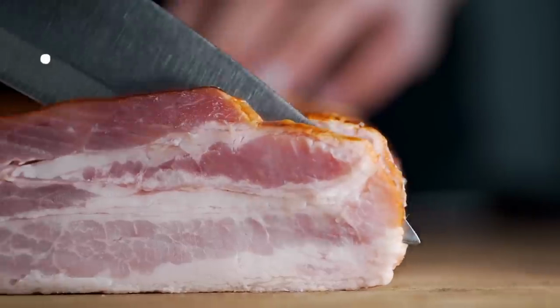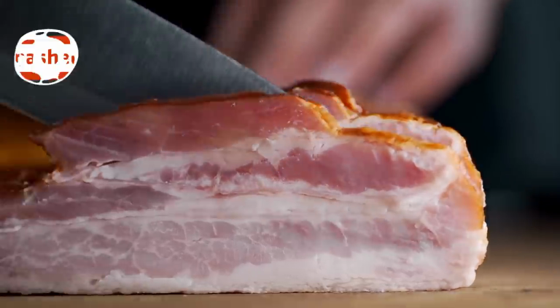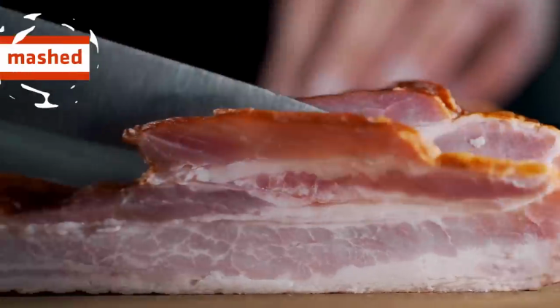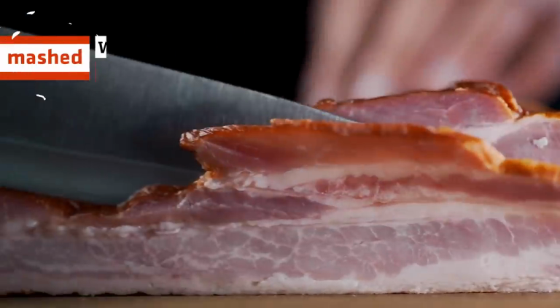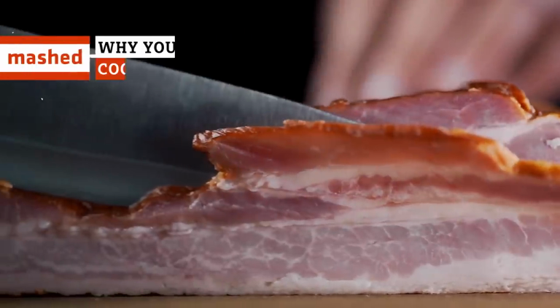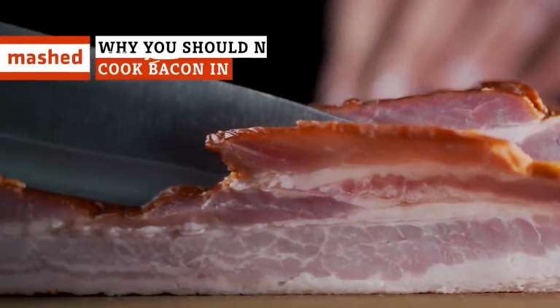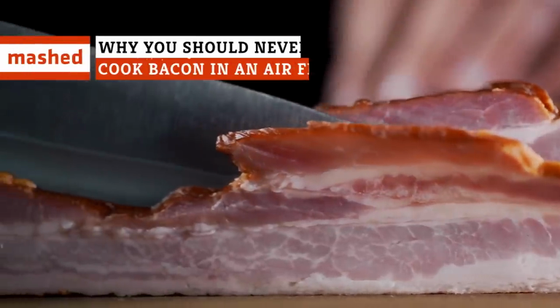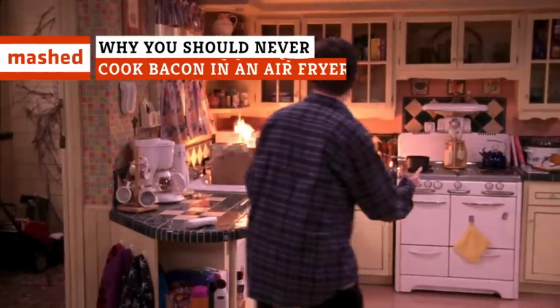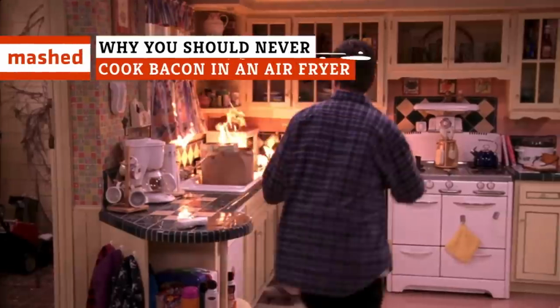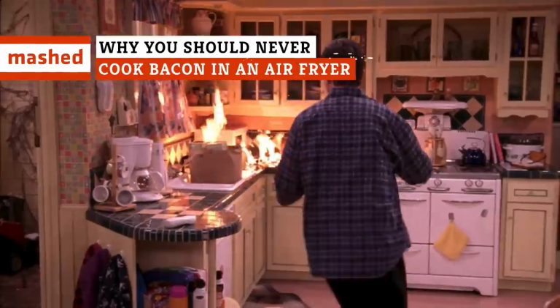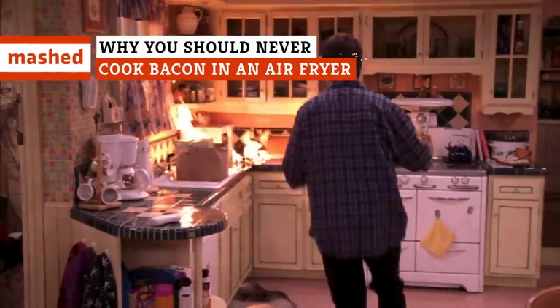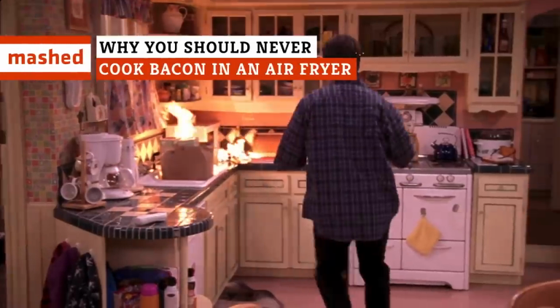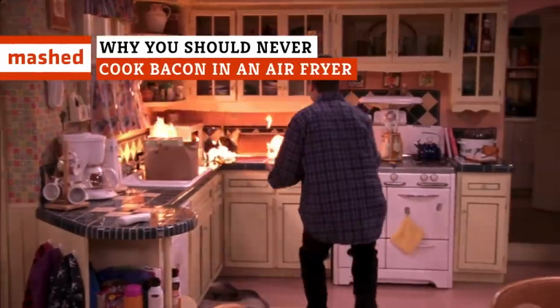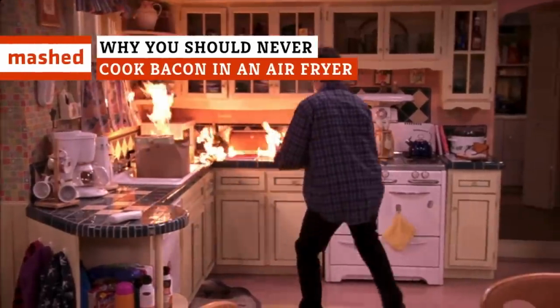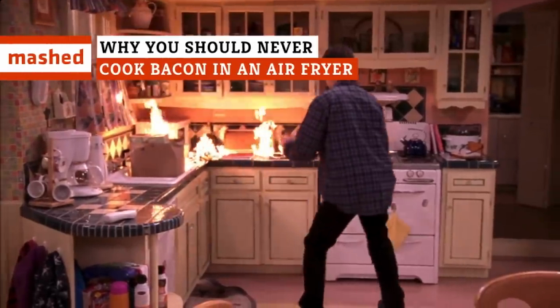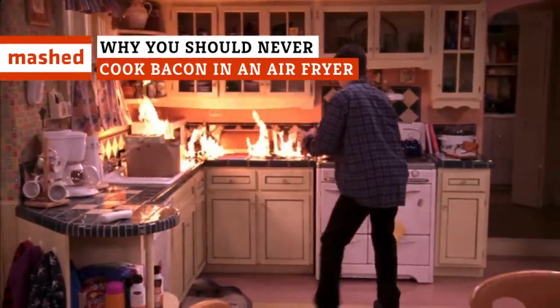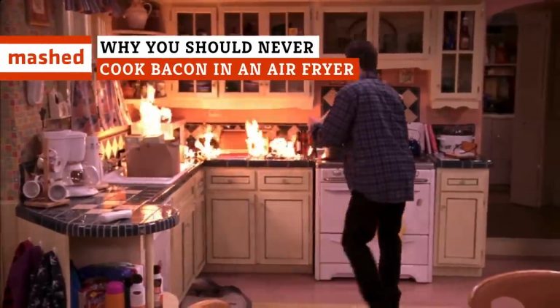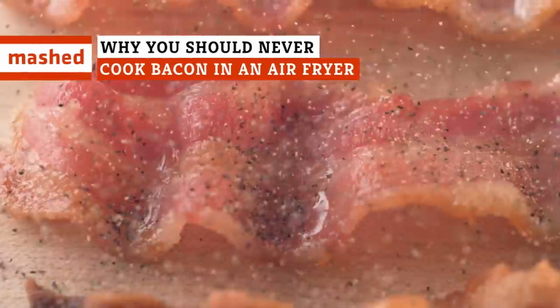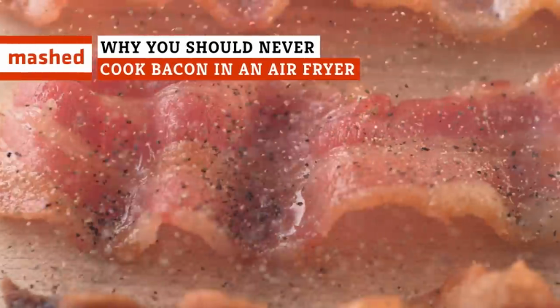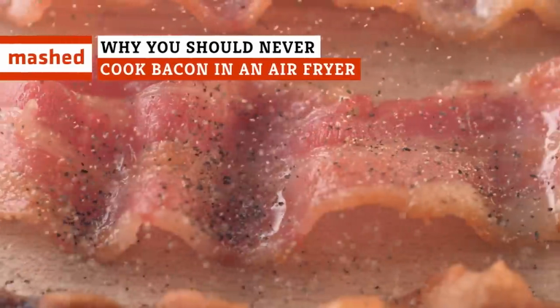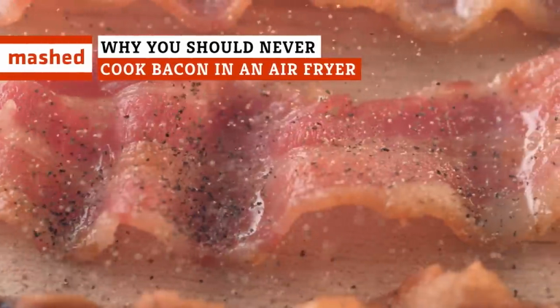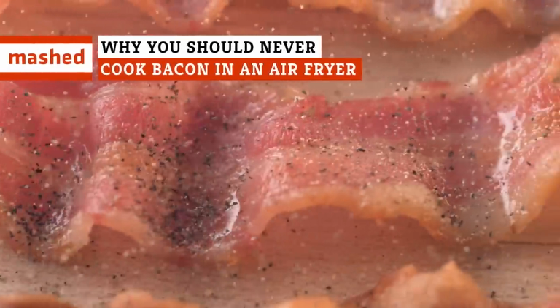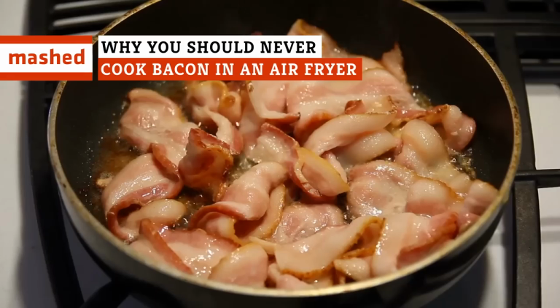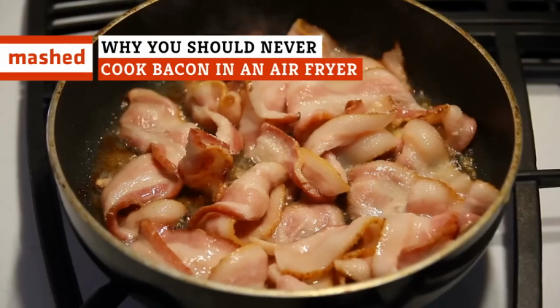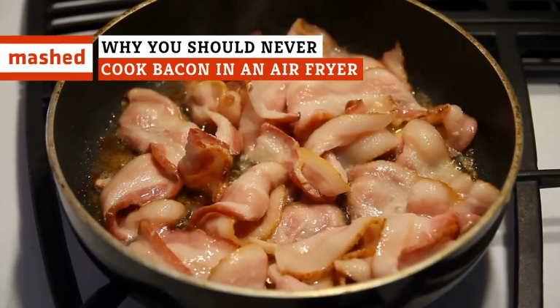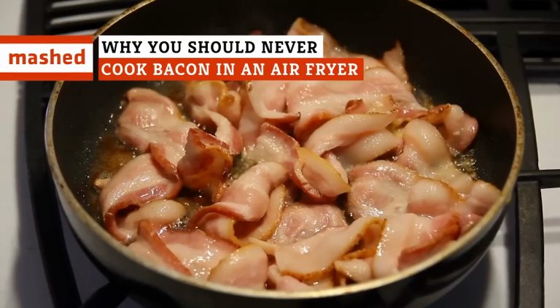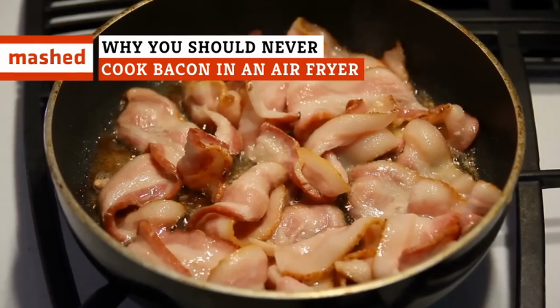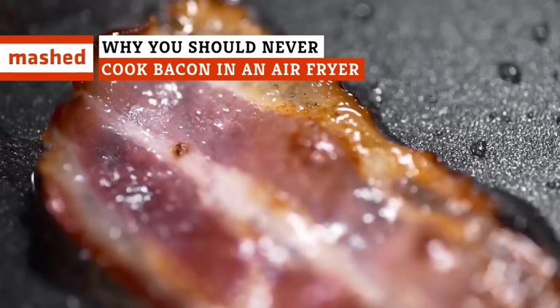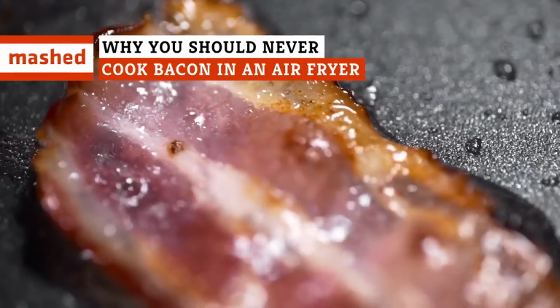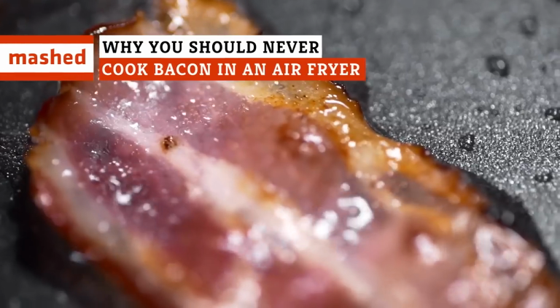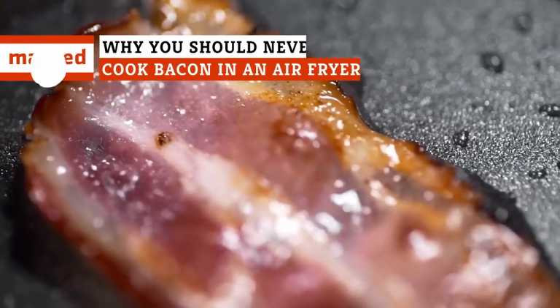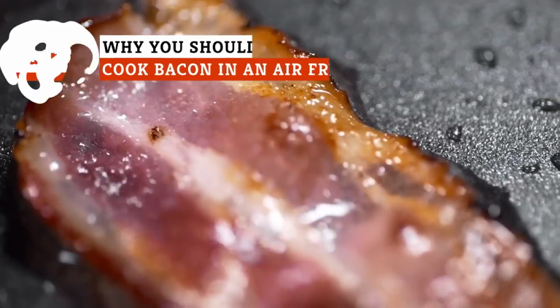Everyone loves bacon, but nobody loves grease fires. Here's why you should never cook bacon in your air fryer.